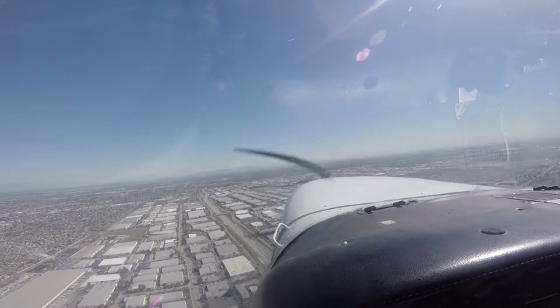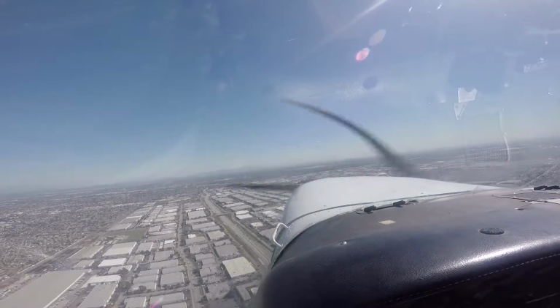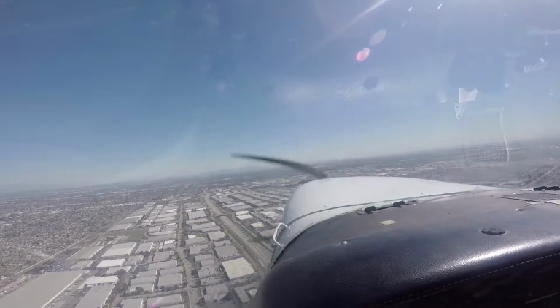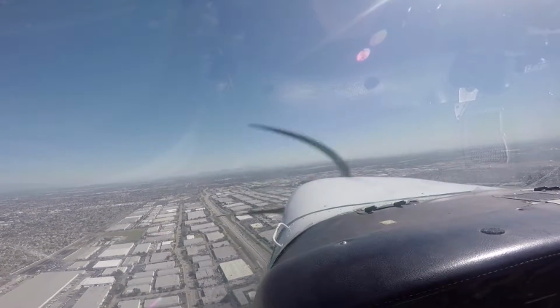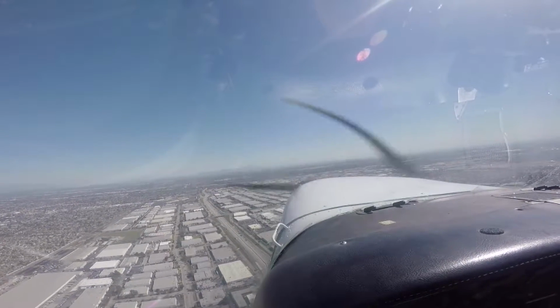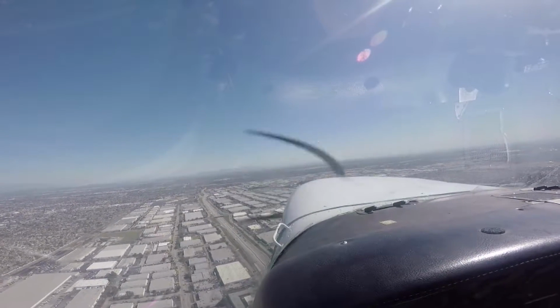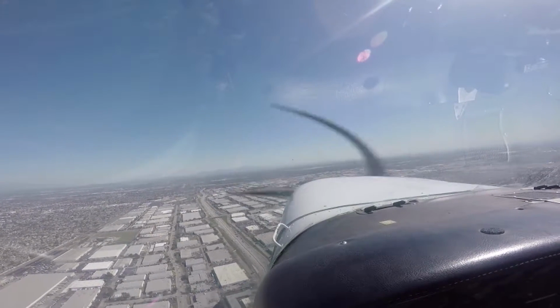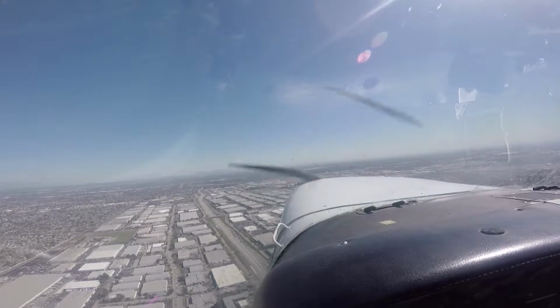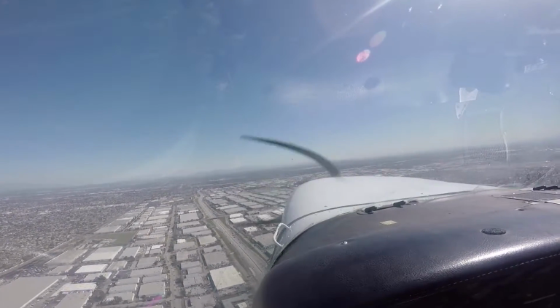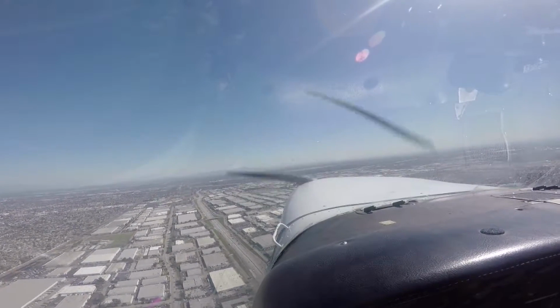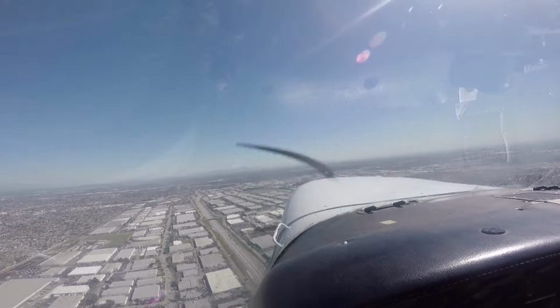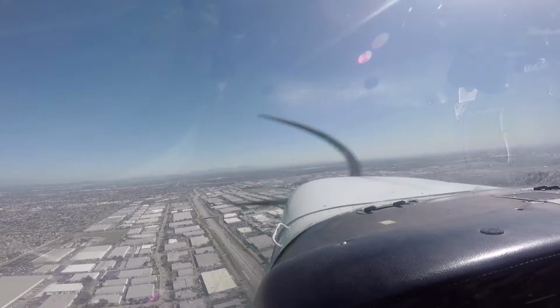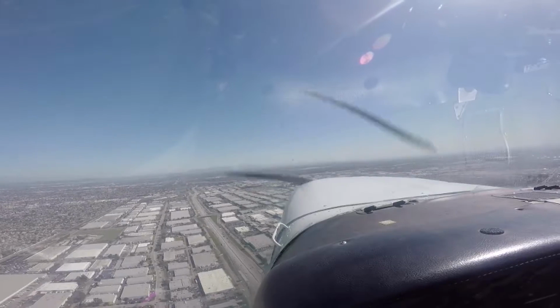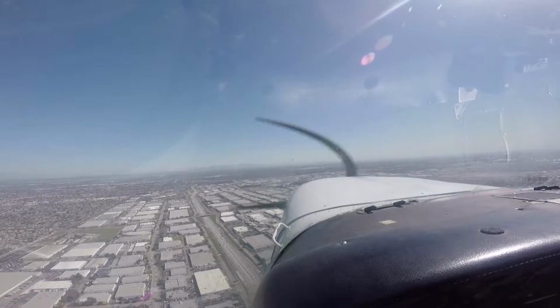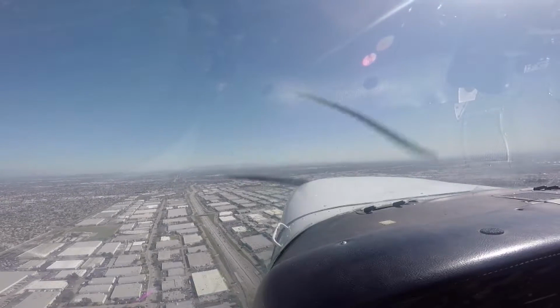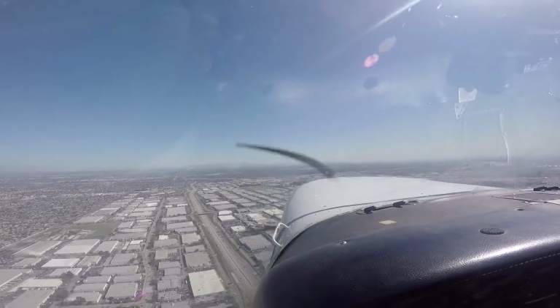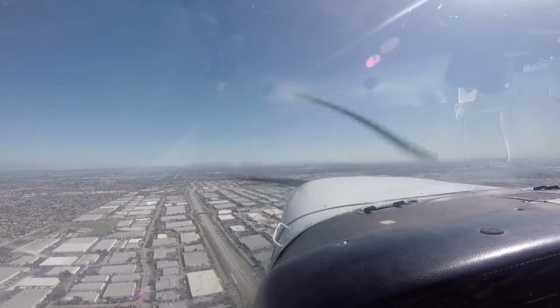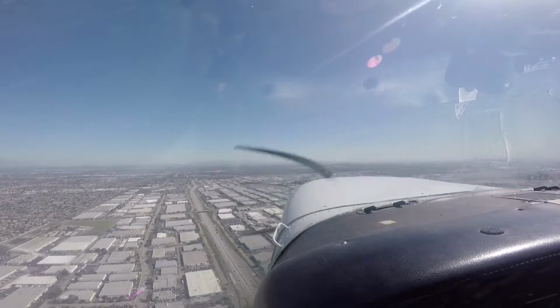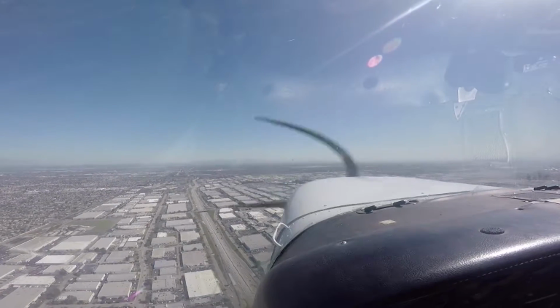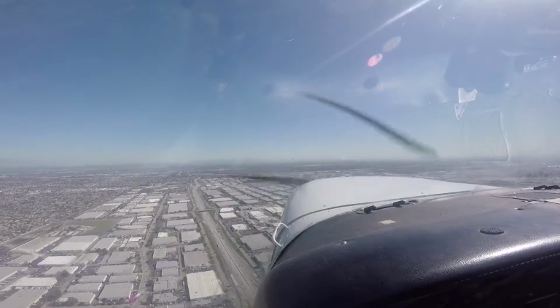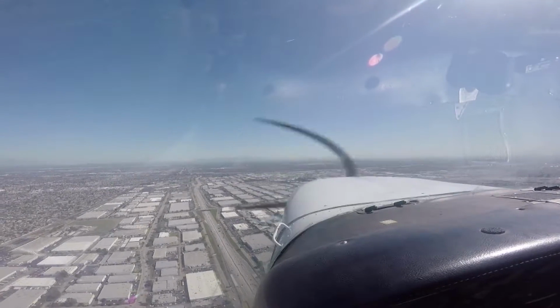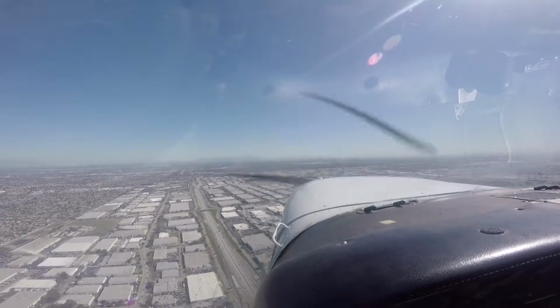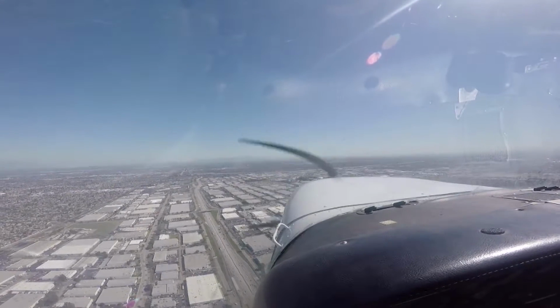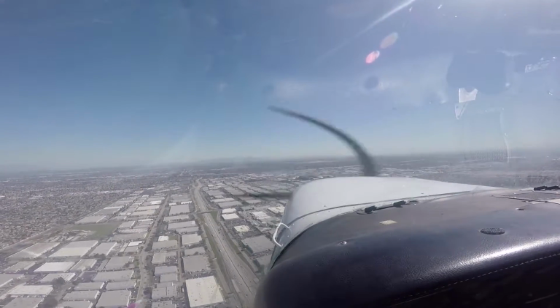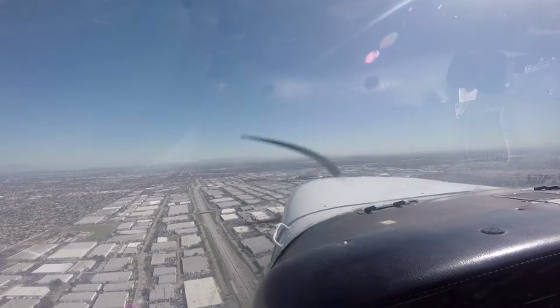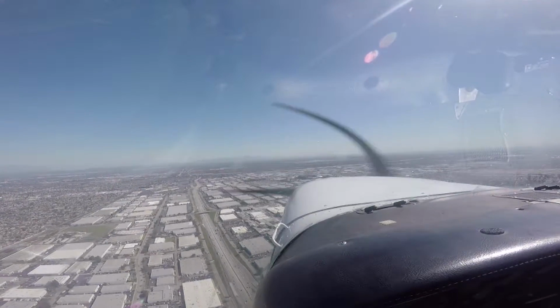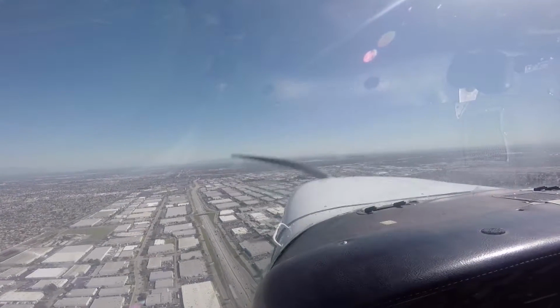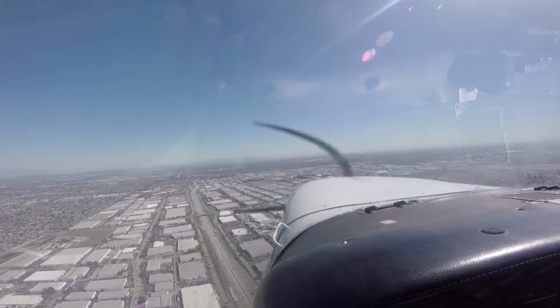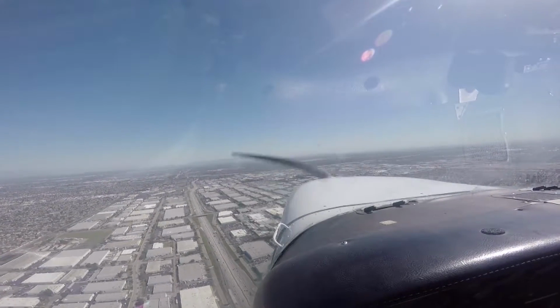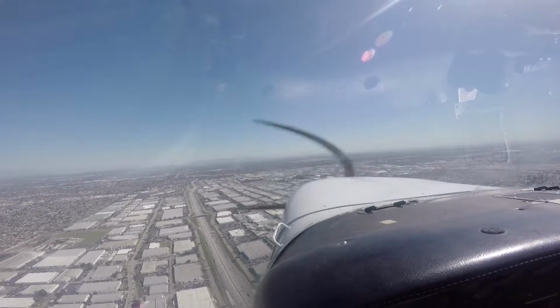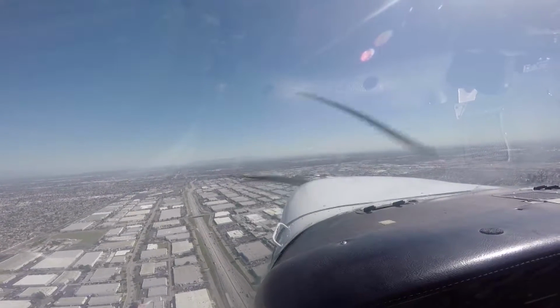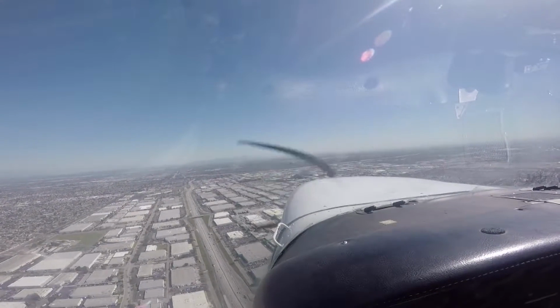If you're at 1100 feet, climb and out, contact approach 127.2, please. 127.2.